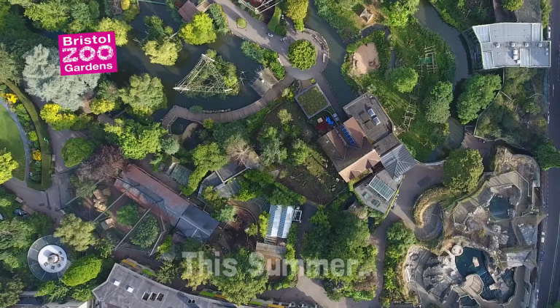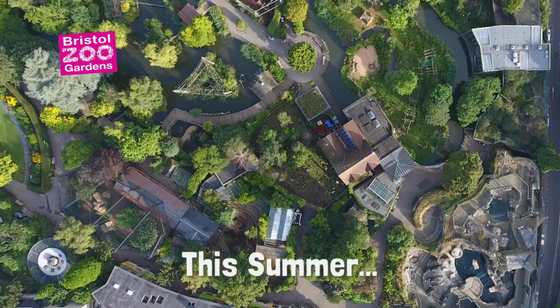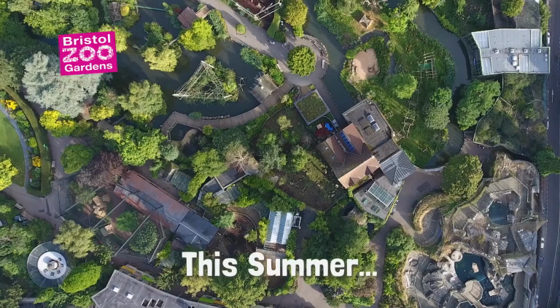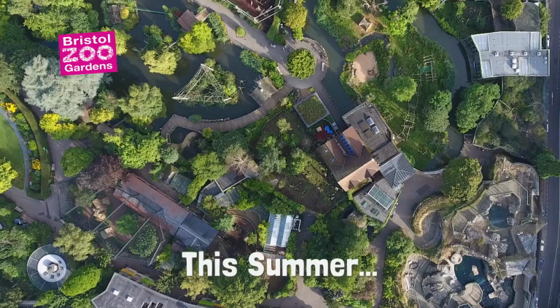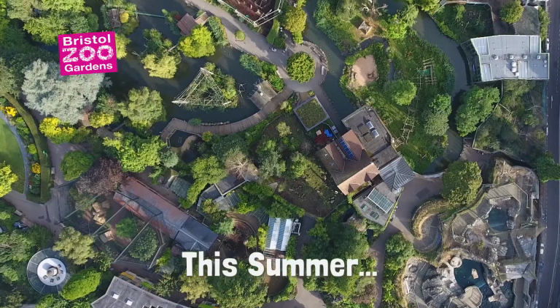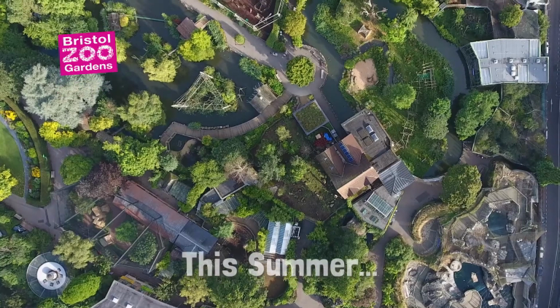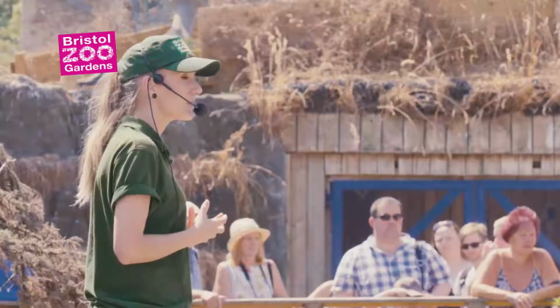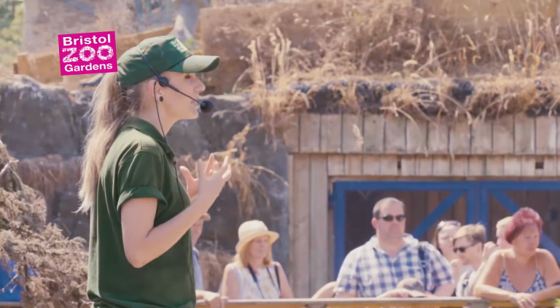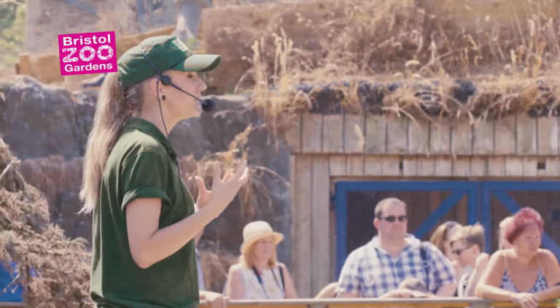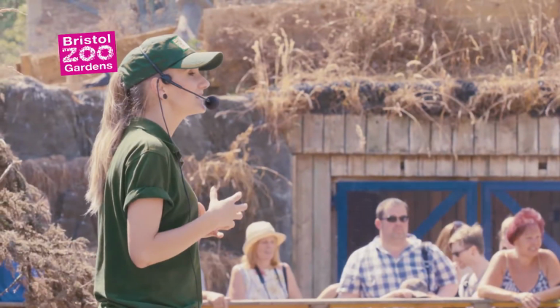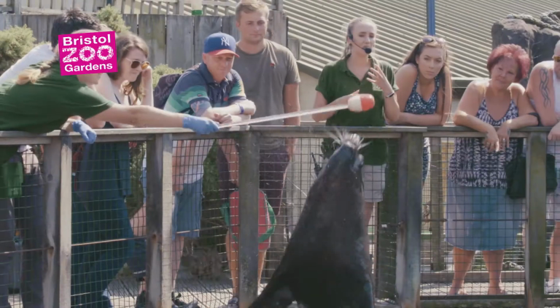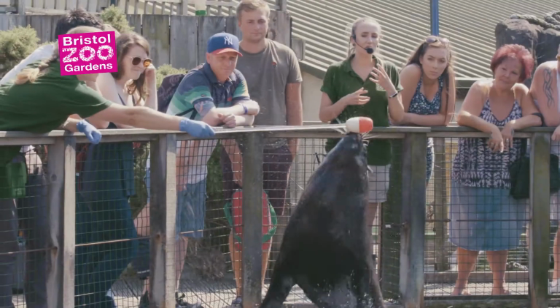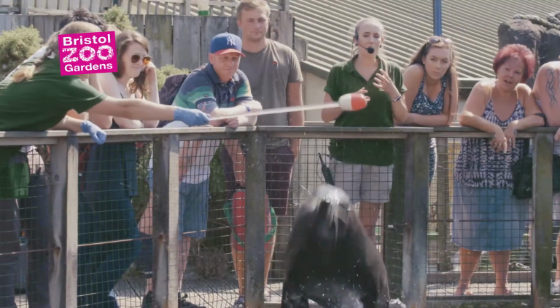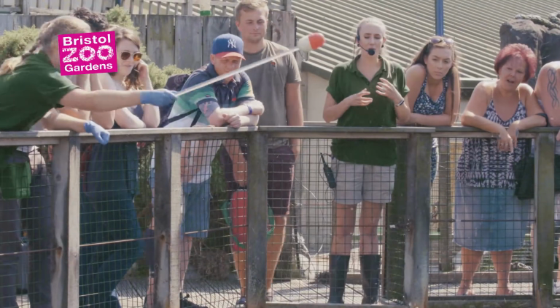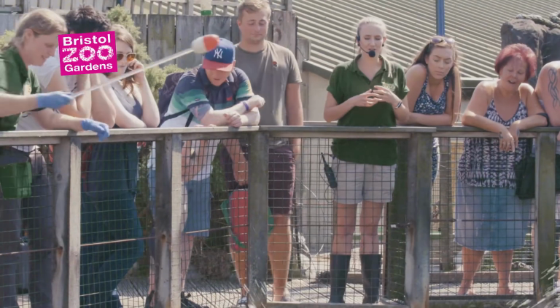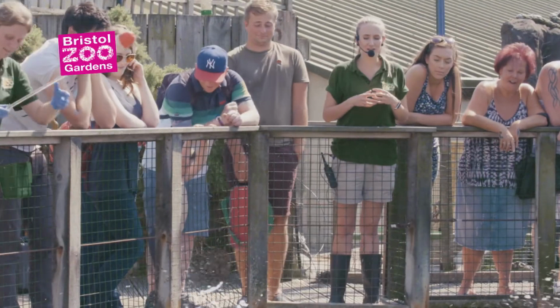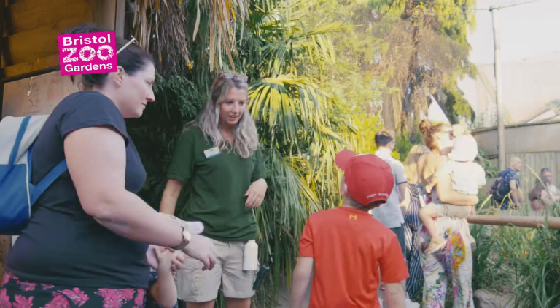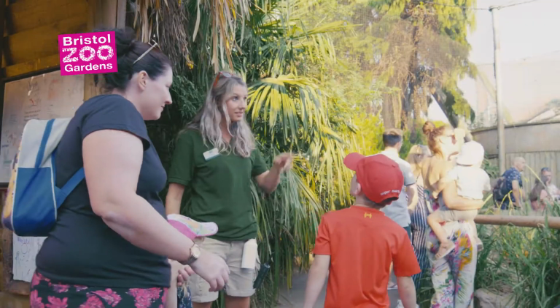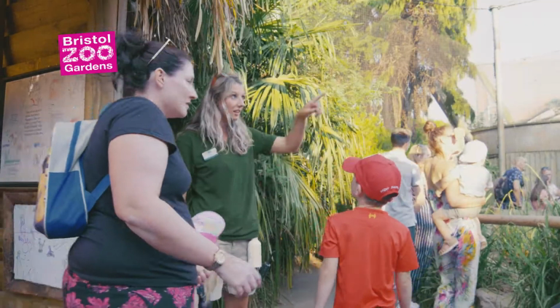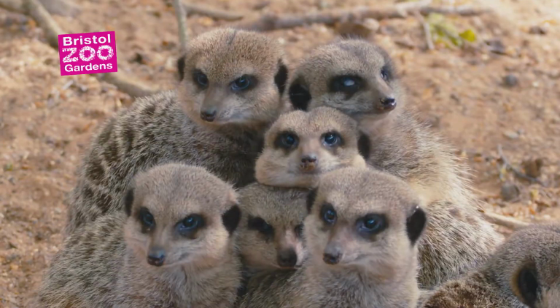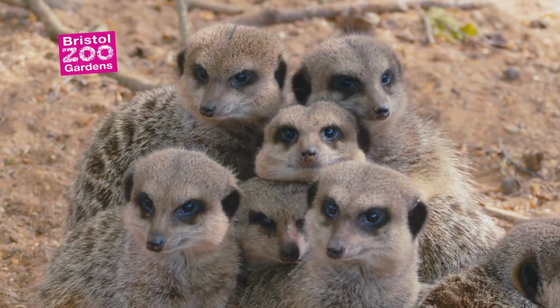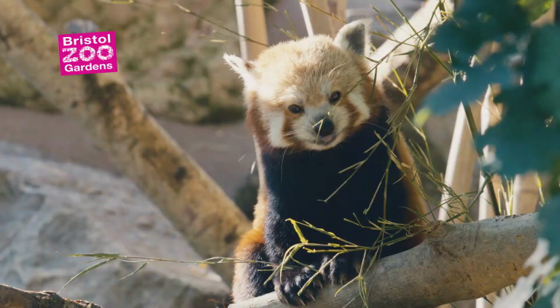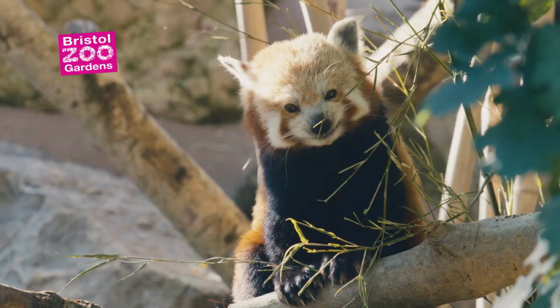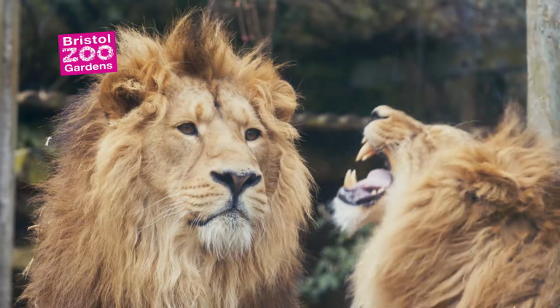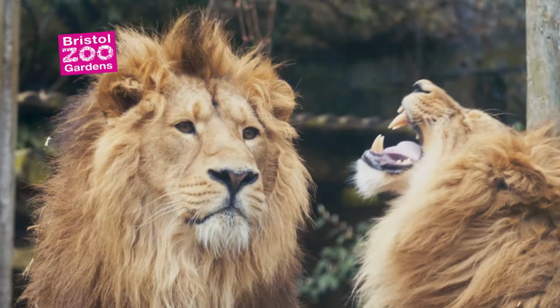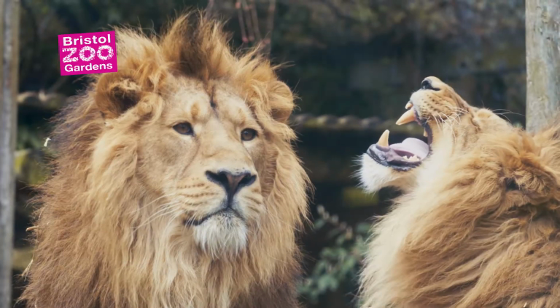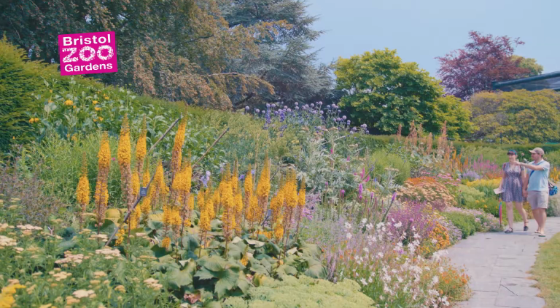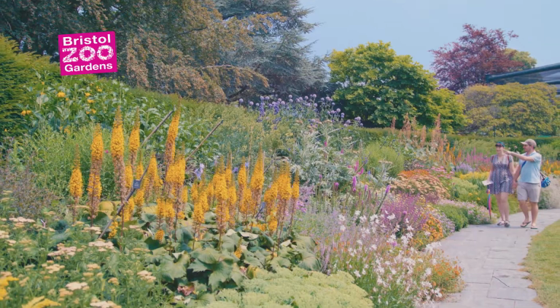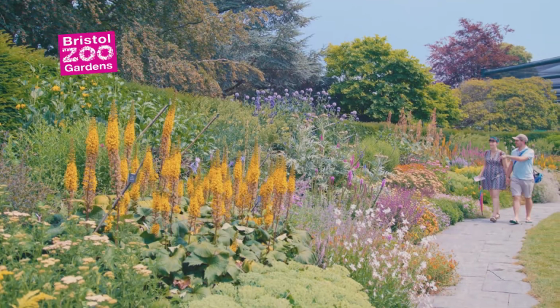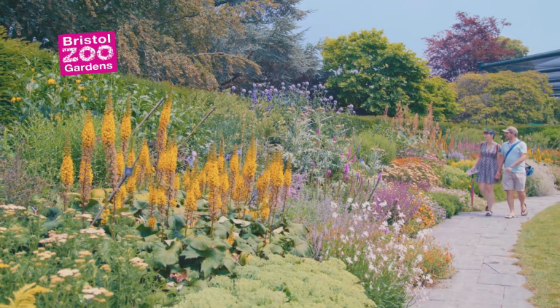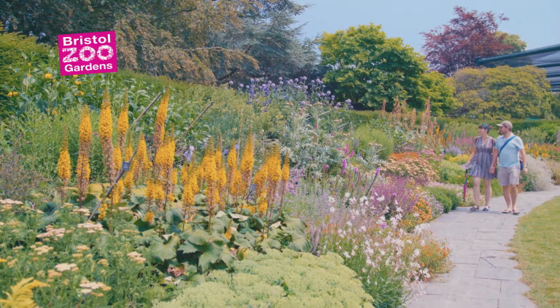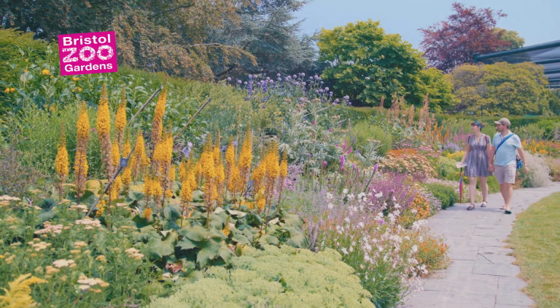This summer at Bristol Zoo, expert rangers are on hand for you to get up close to over 400 animal species. Enjoy our award-winning gardens.